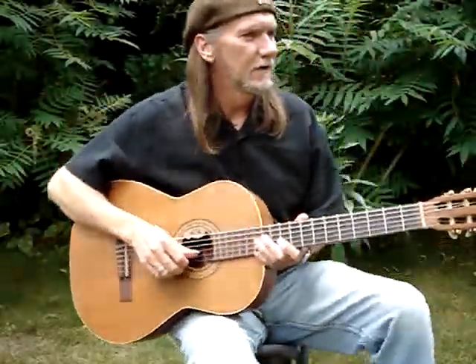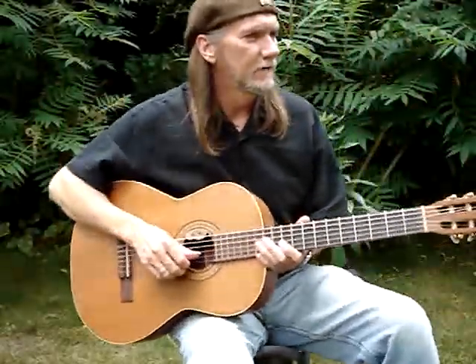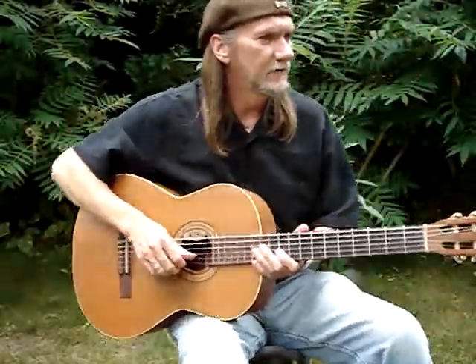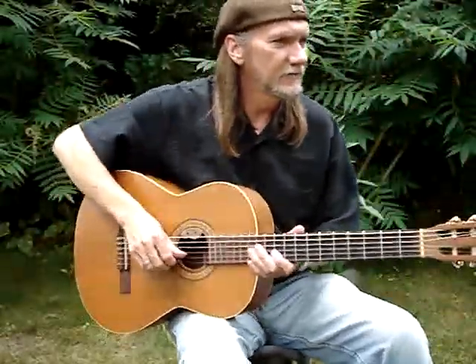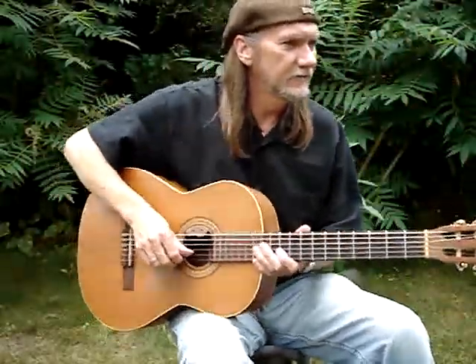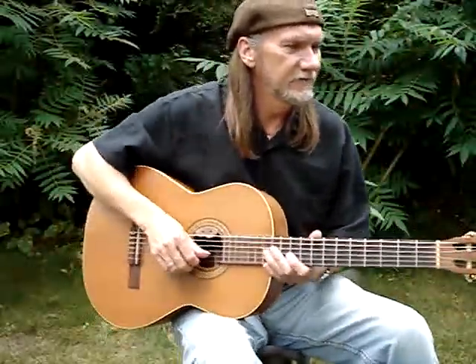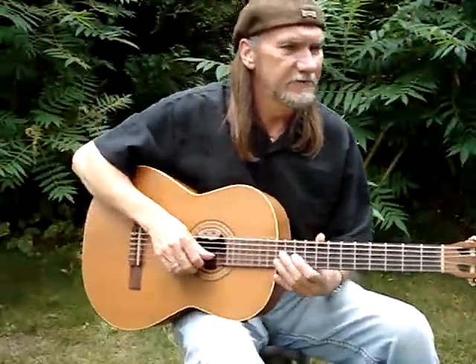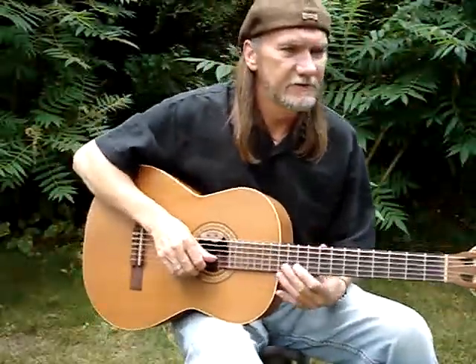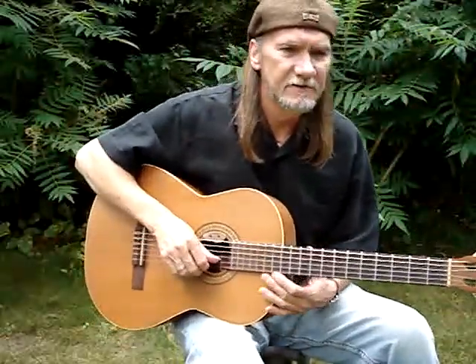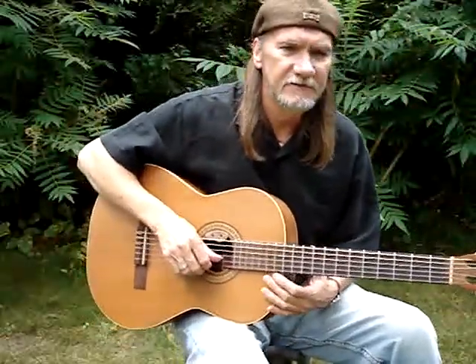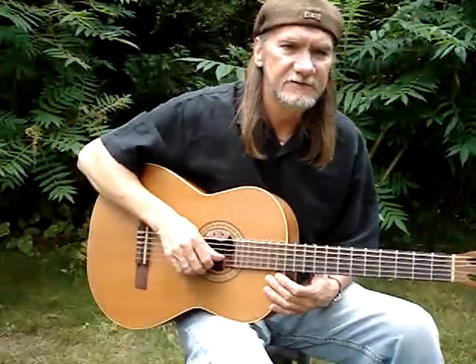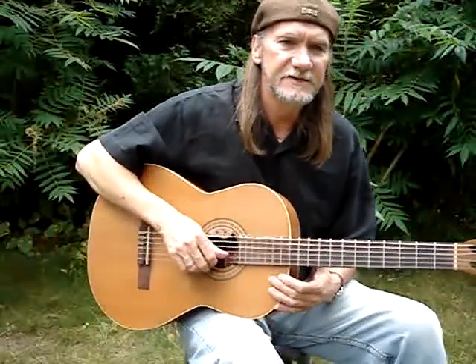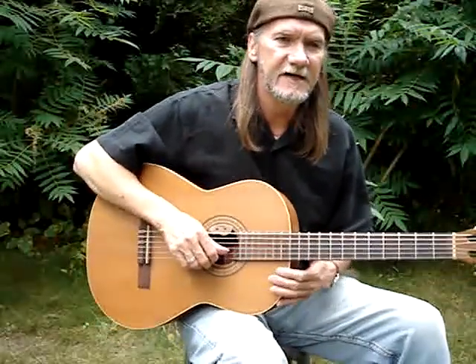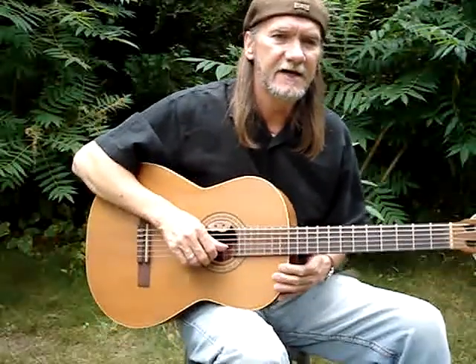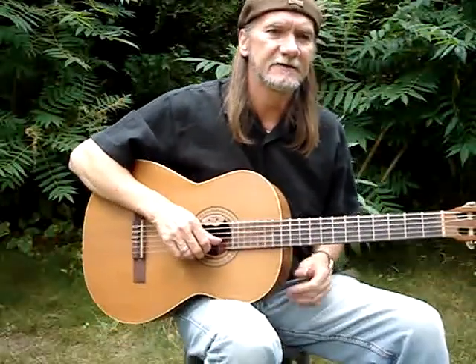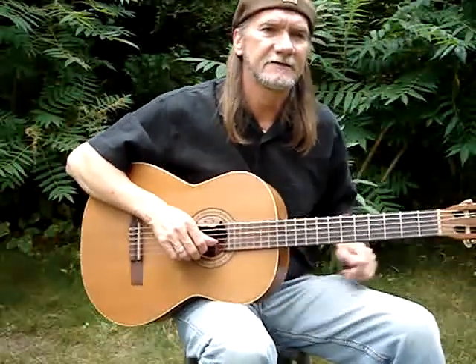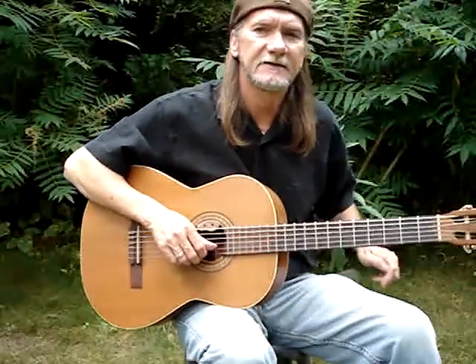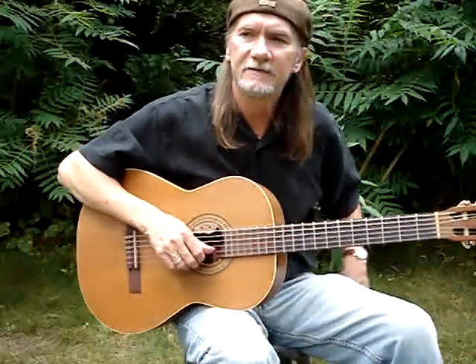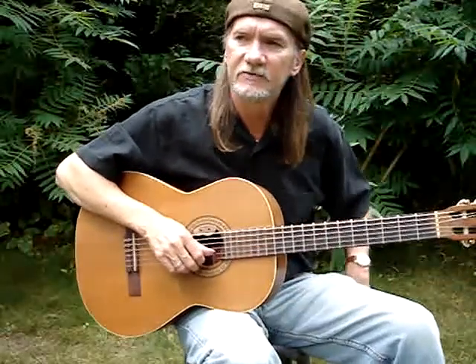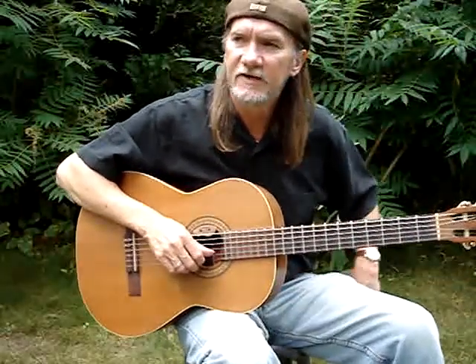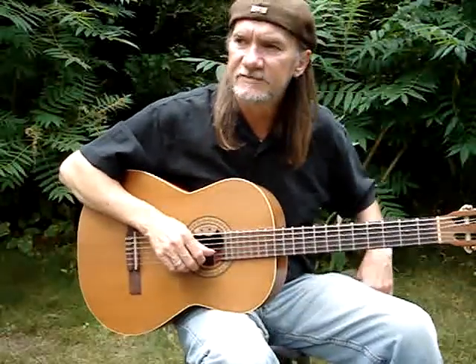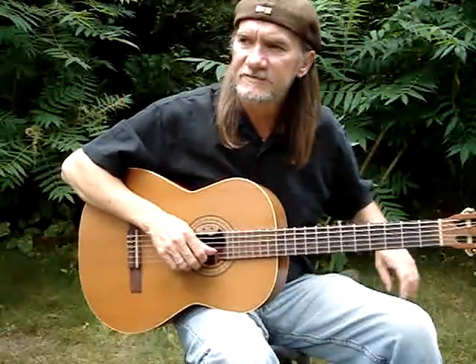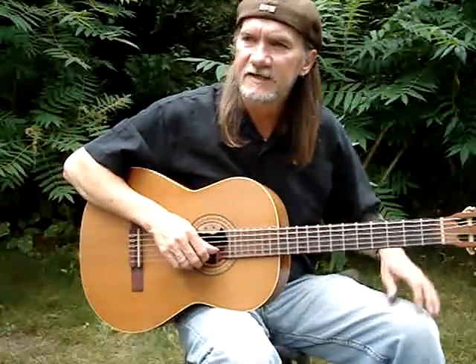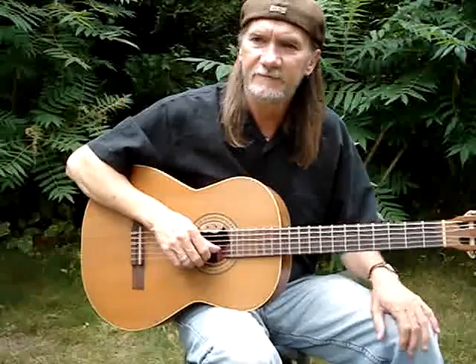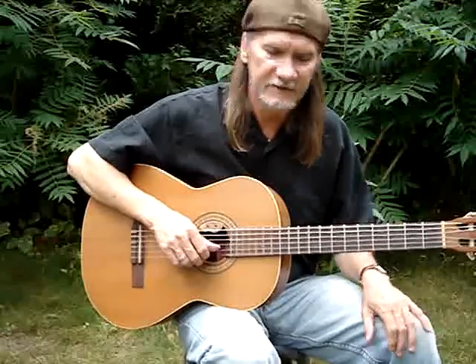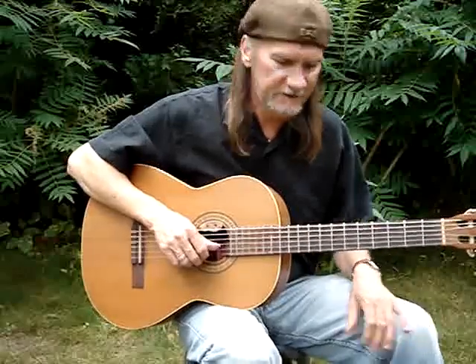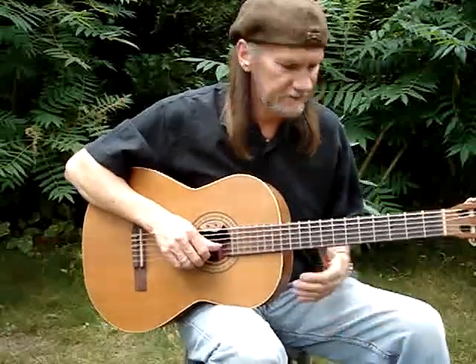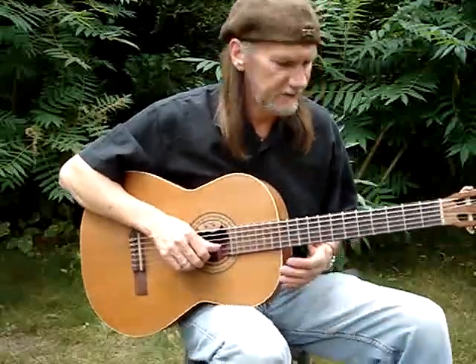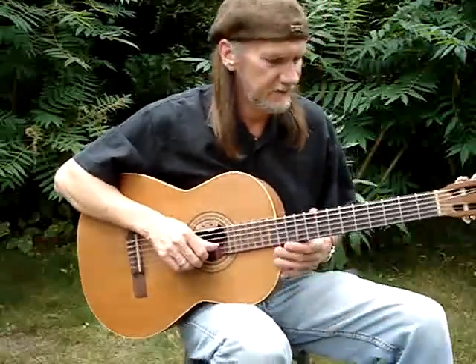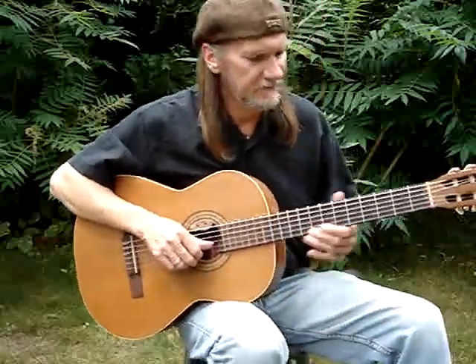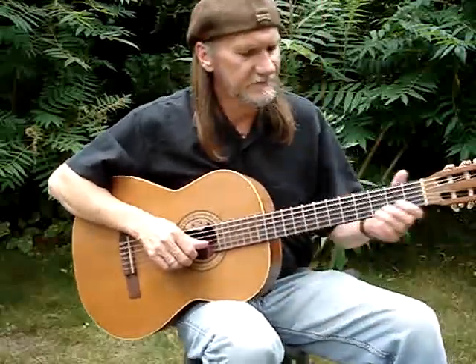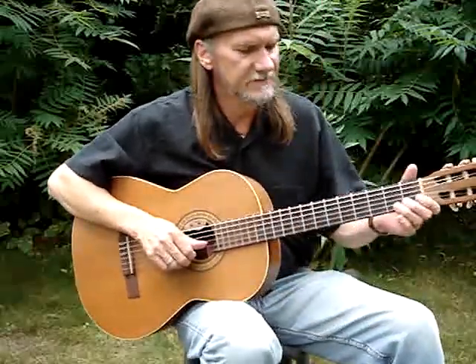I'm going to do a video here of a C tag, a bluegrass type lick, and here it is.